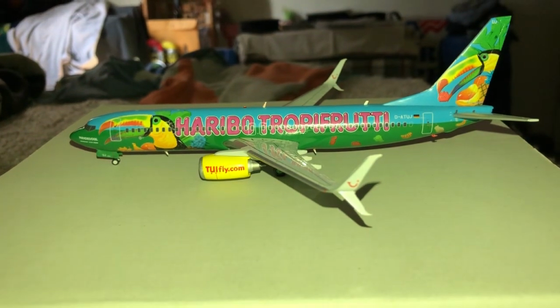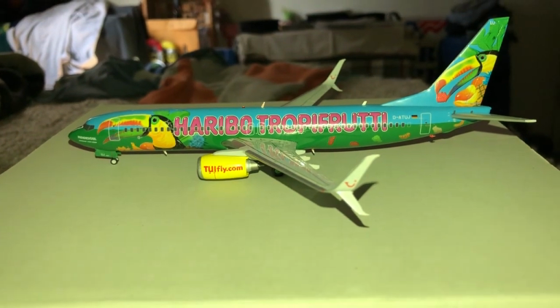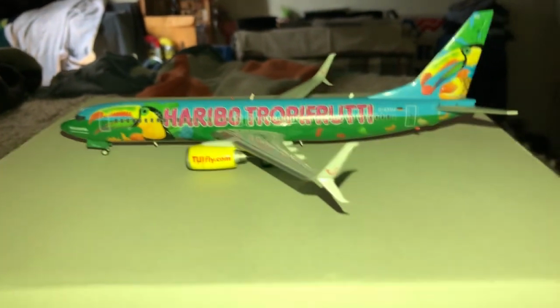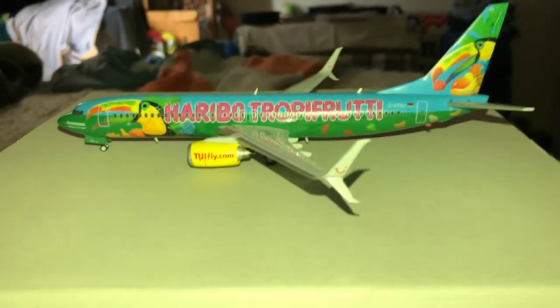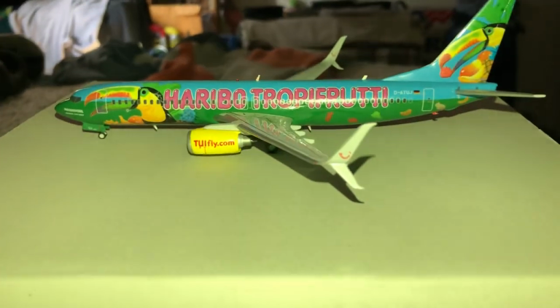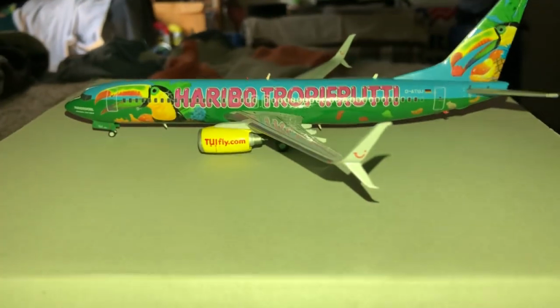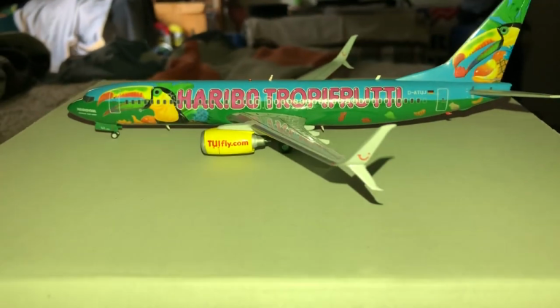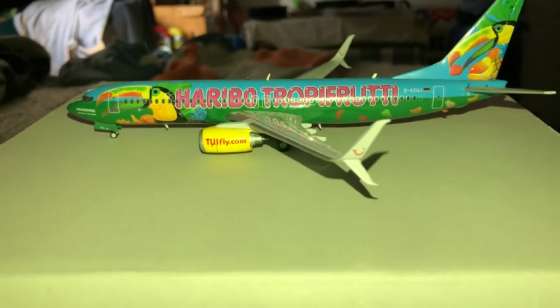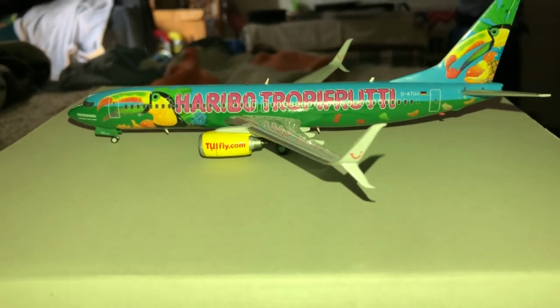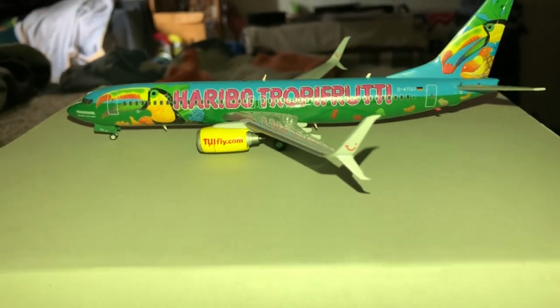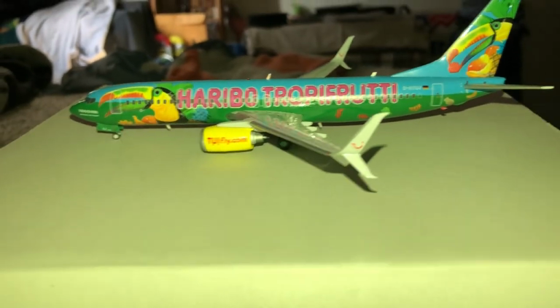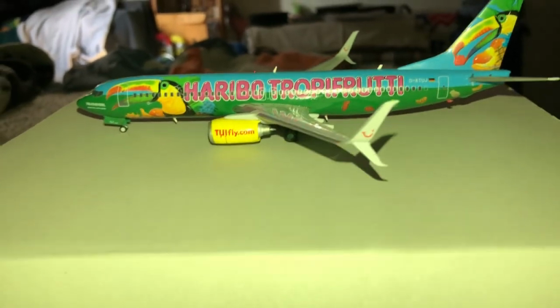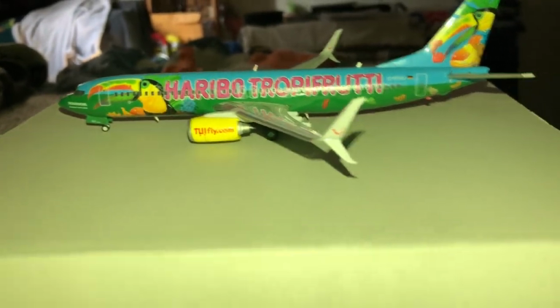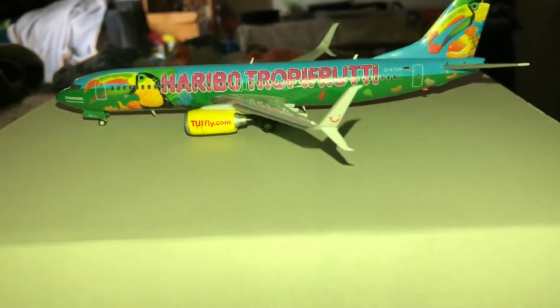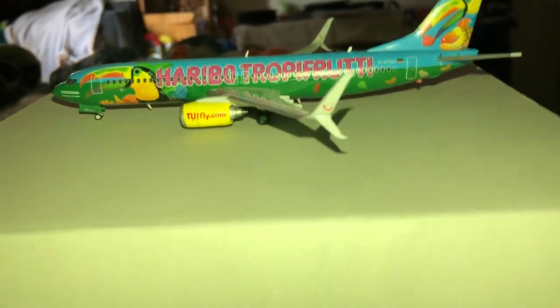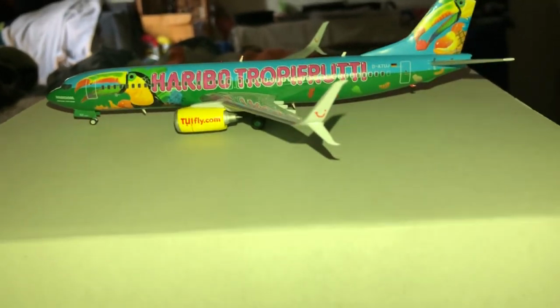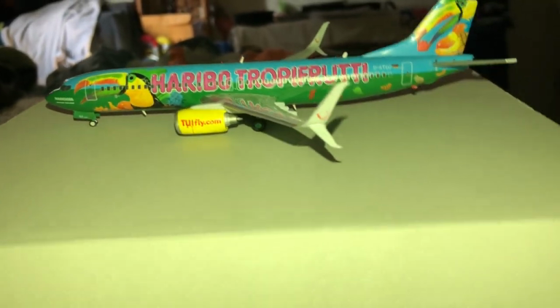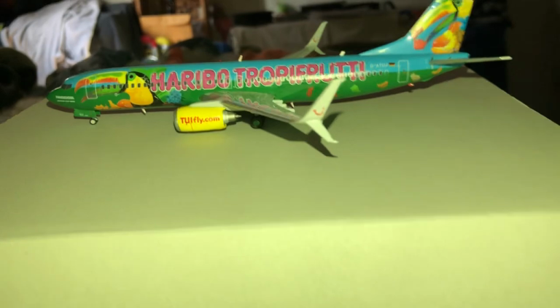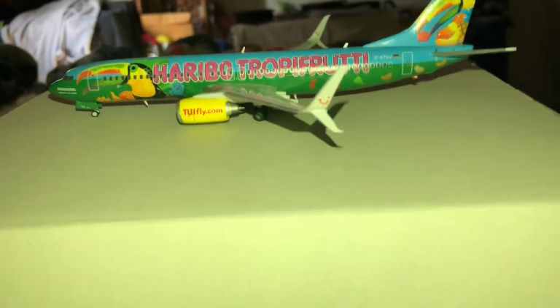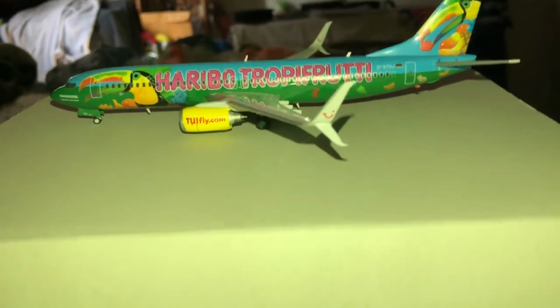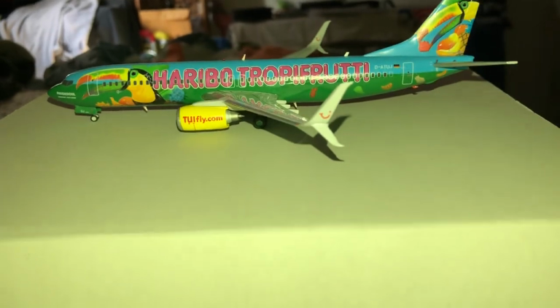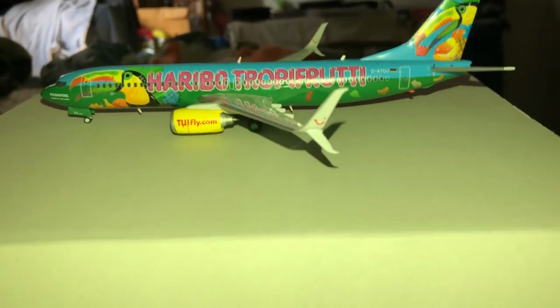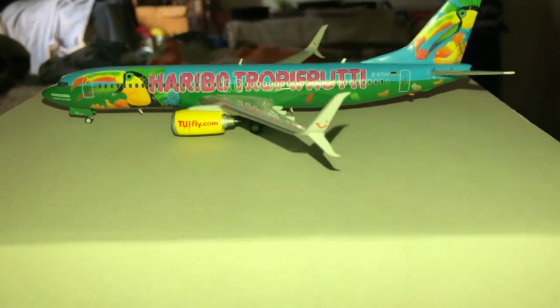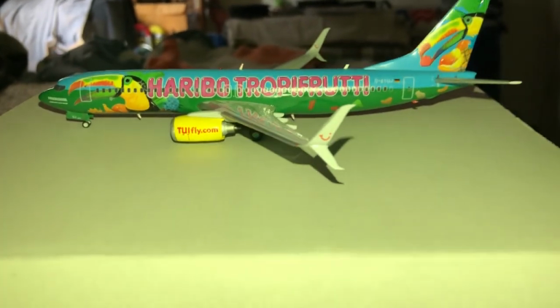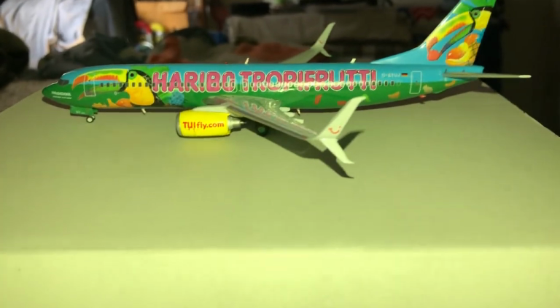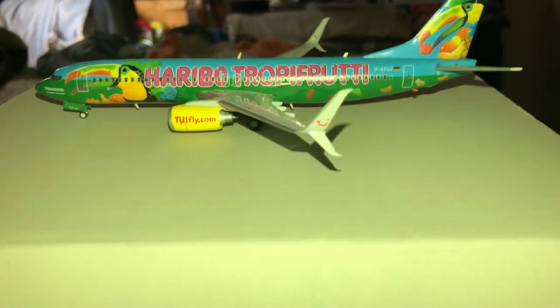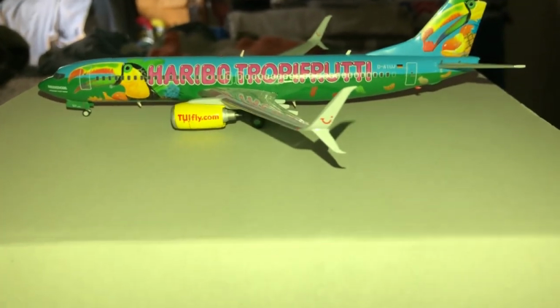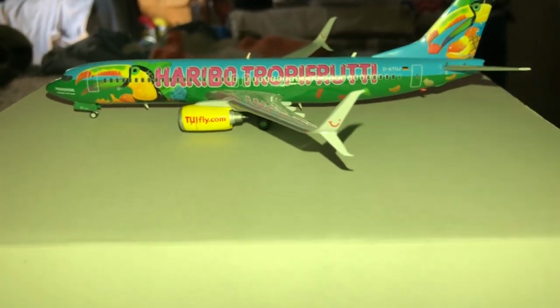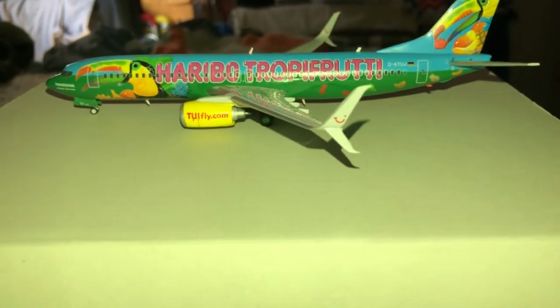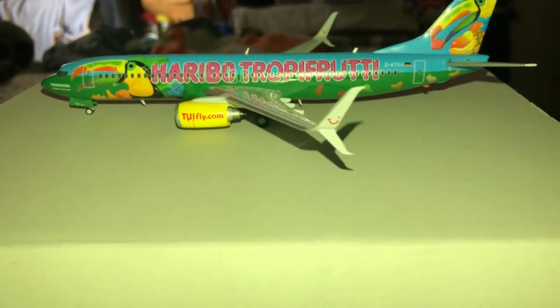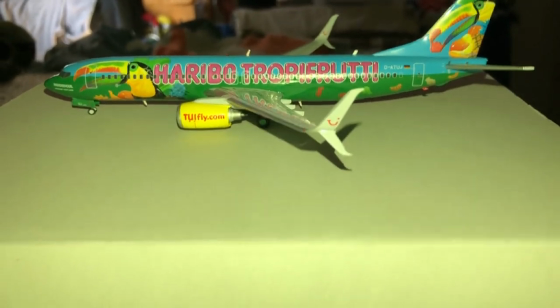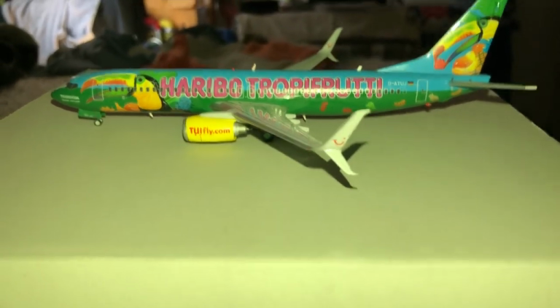Hey everybody, what's up again? JMS Models here. I'm doing the second model that came along with the Ethiopian 787-8 Dreamliner.